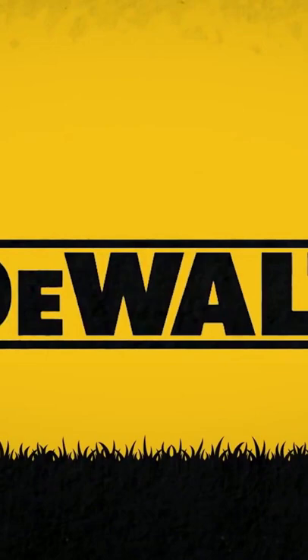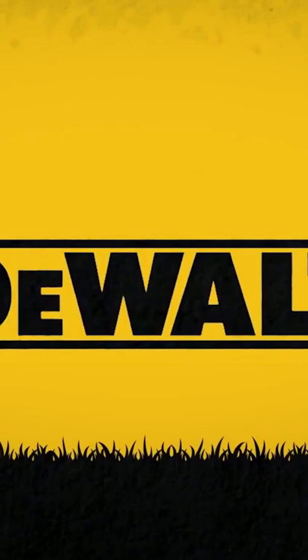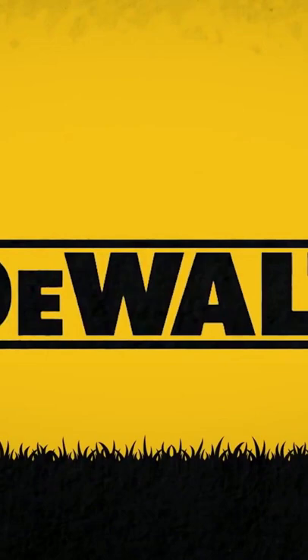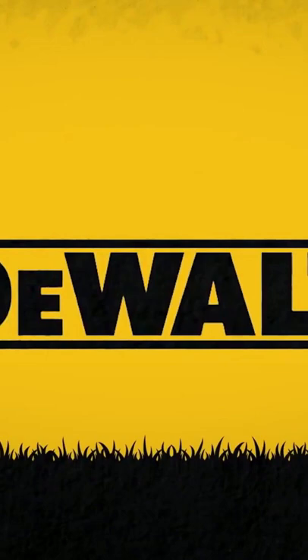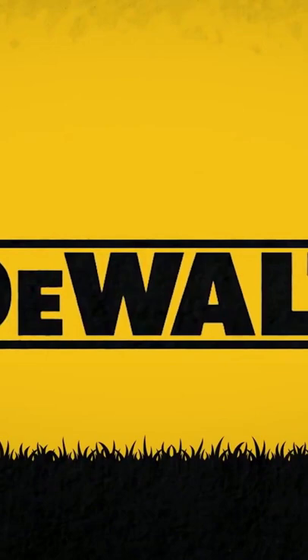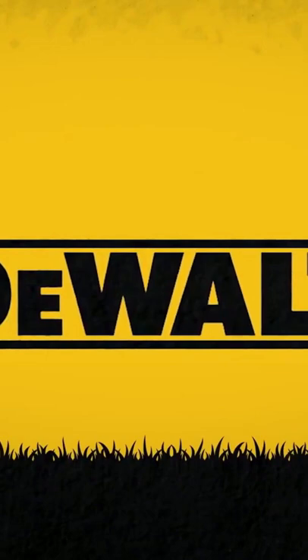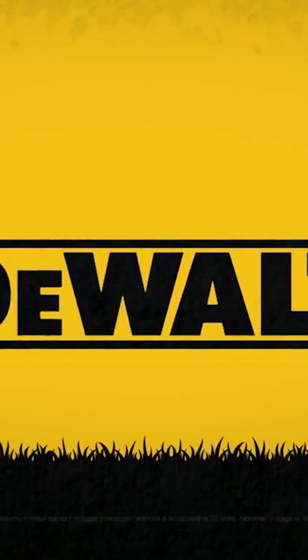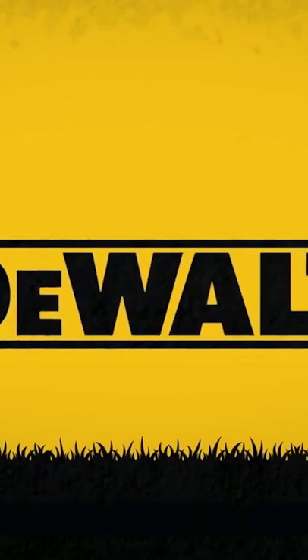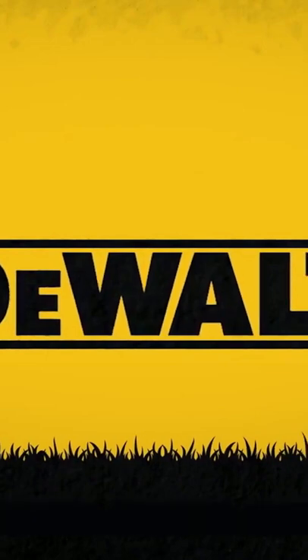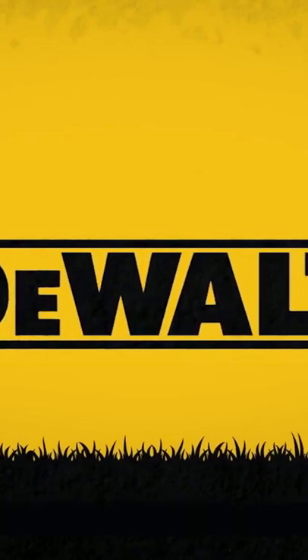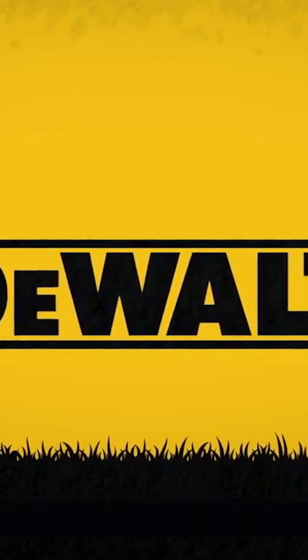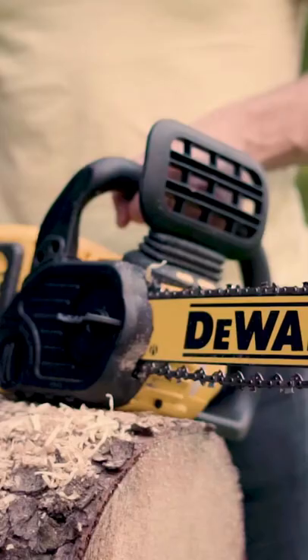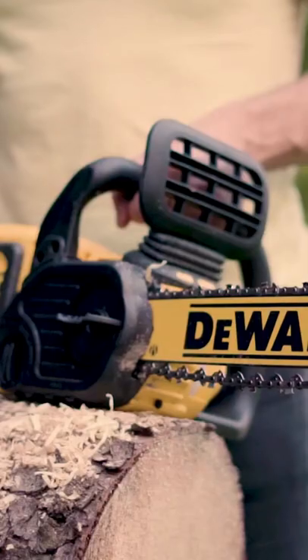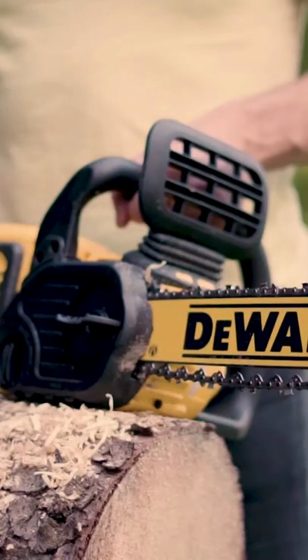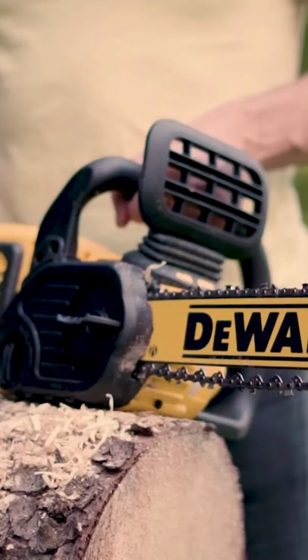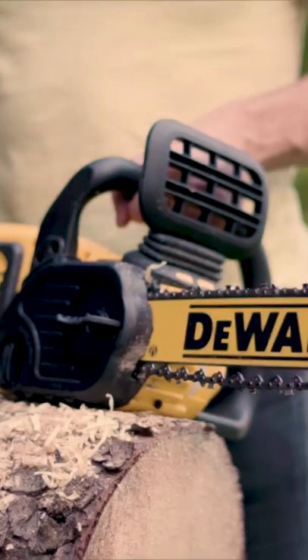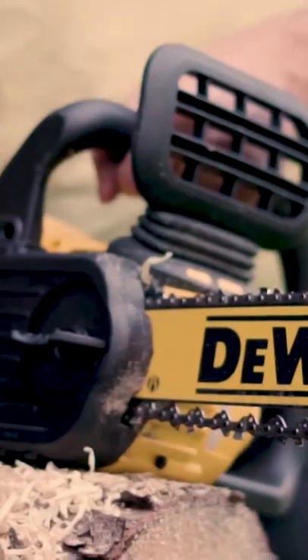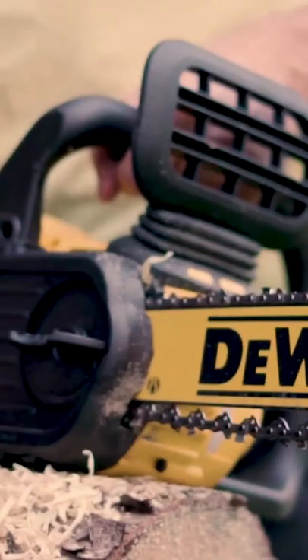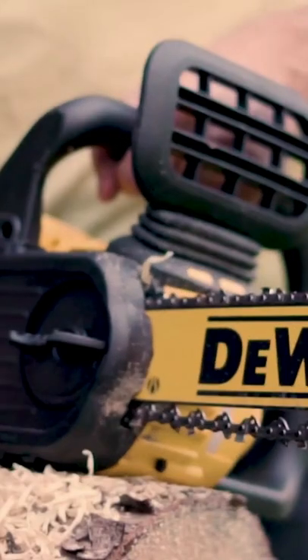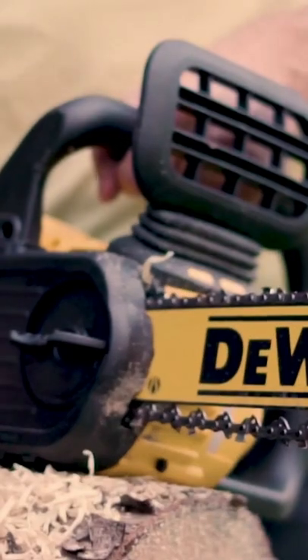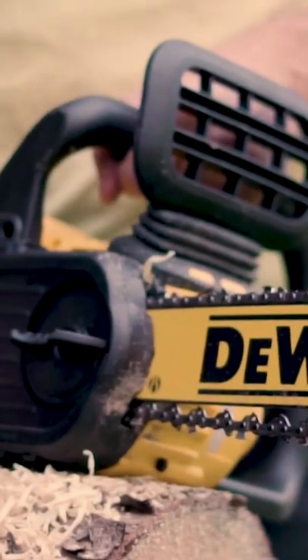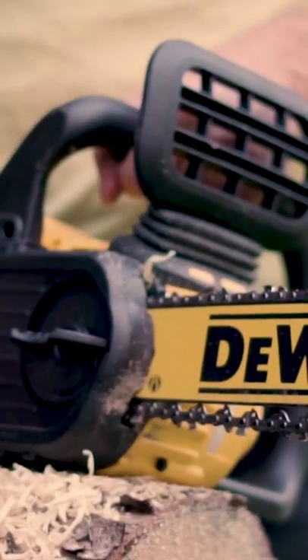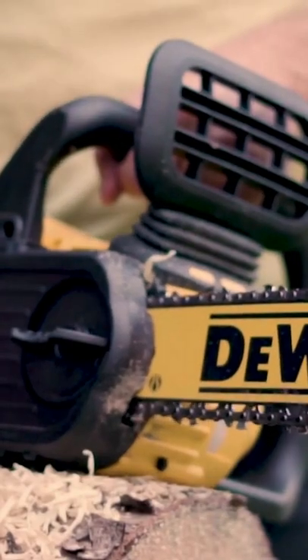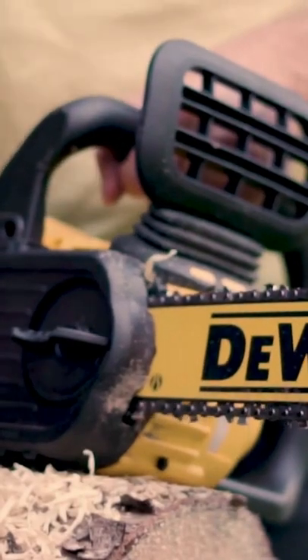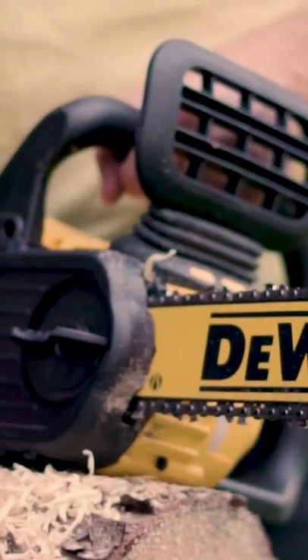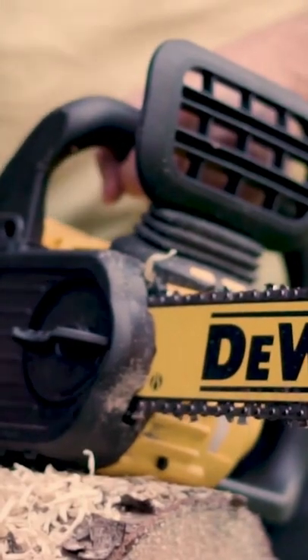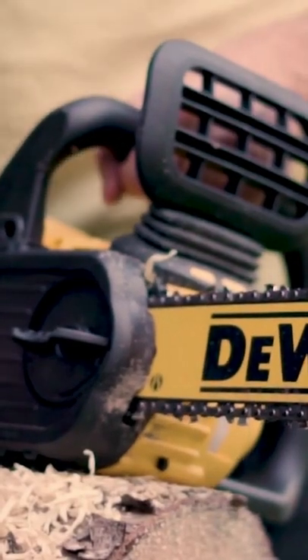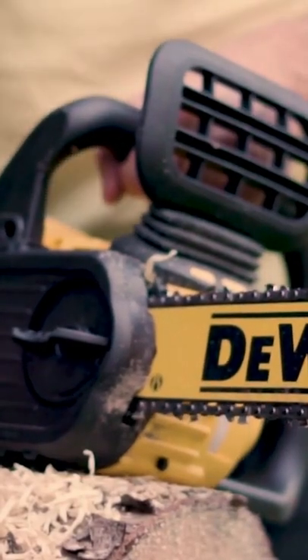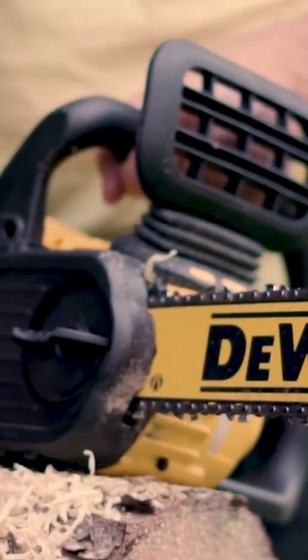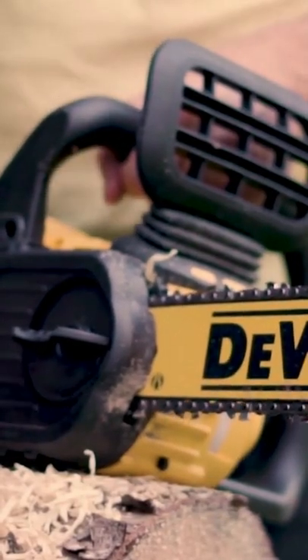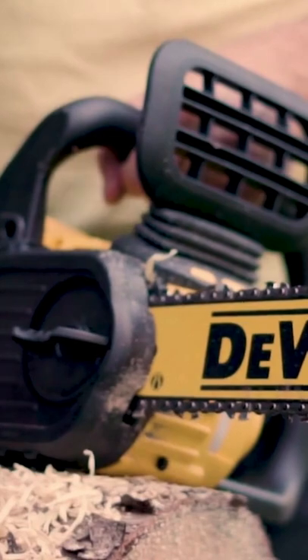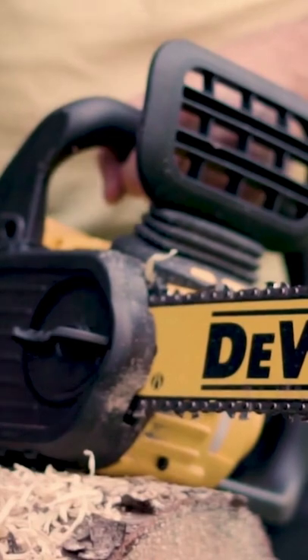How to operate a rechargeable chainsaw. Firmly adjust the chain, then insert the battery.